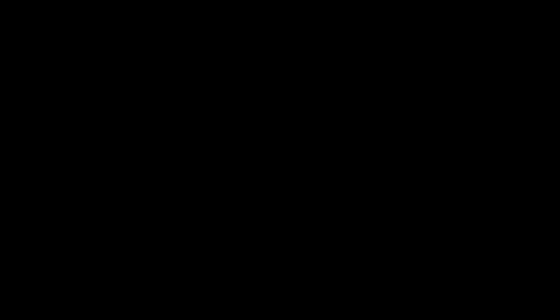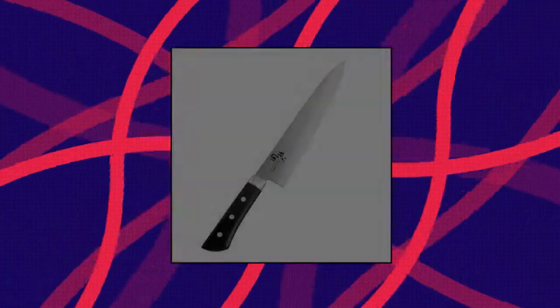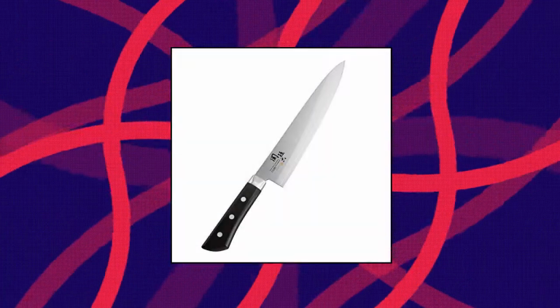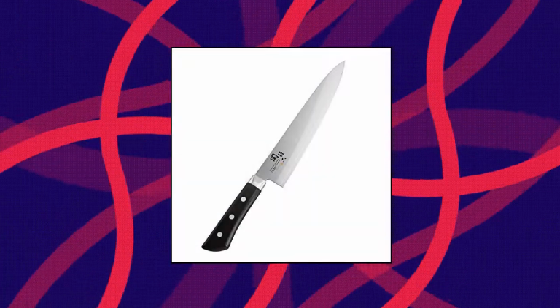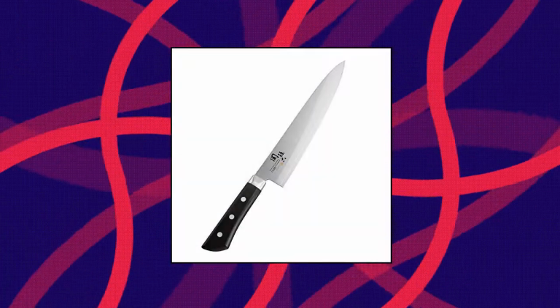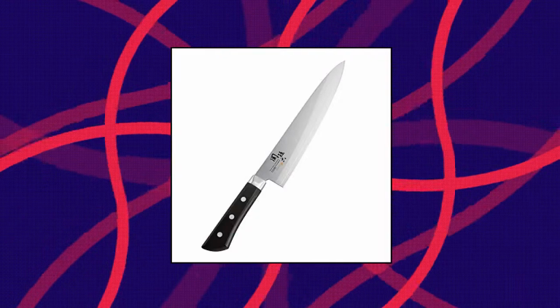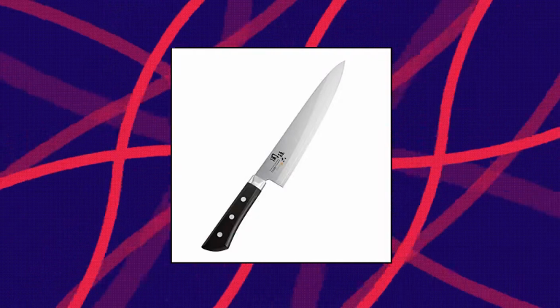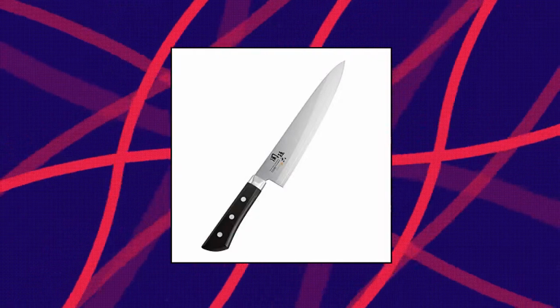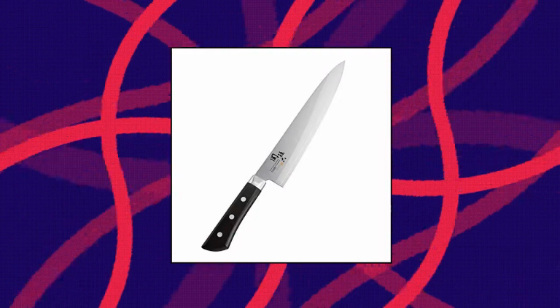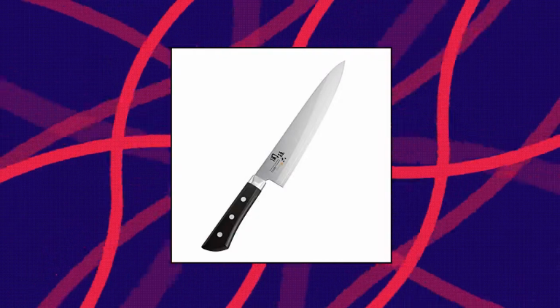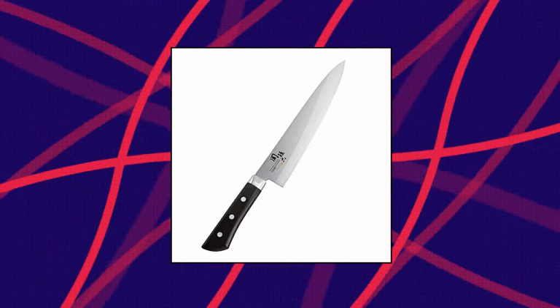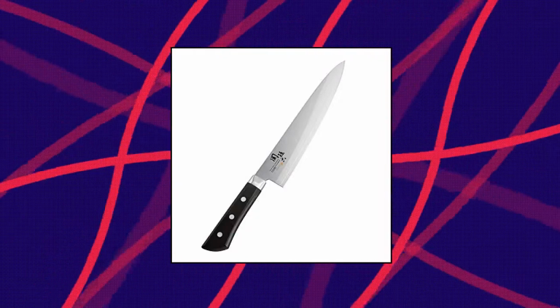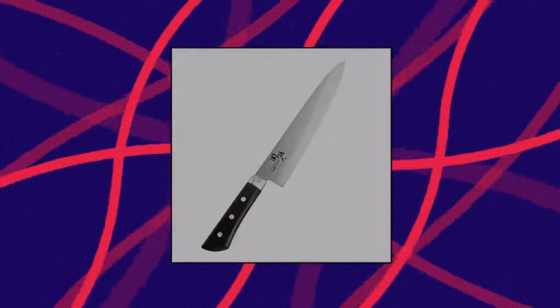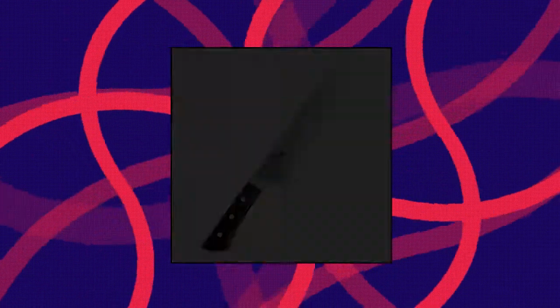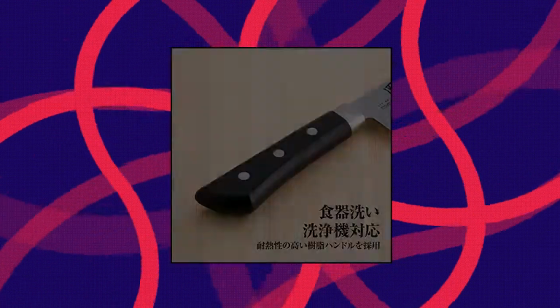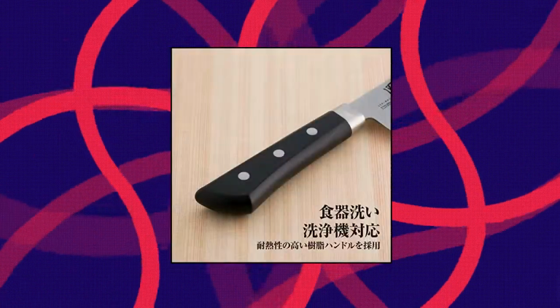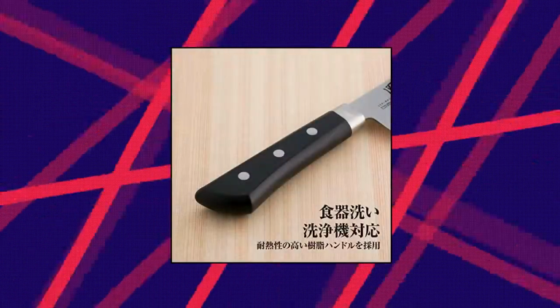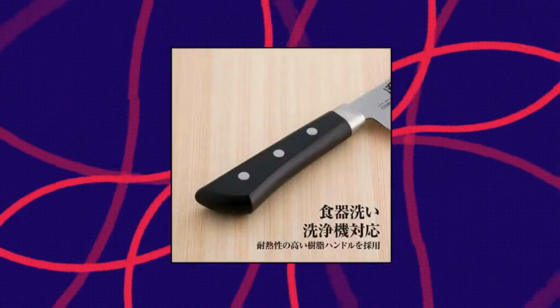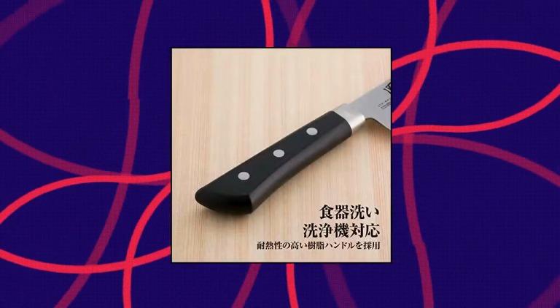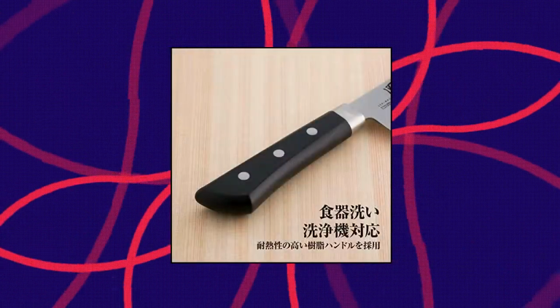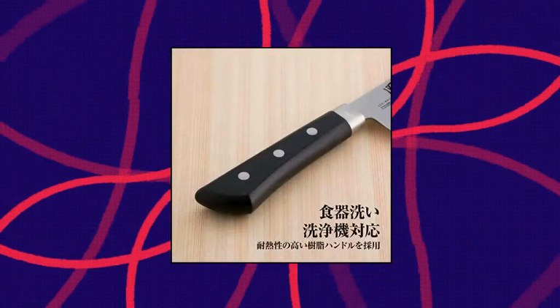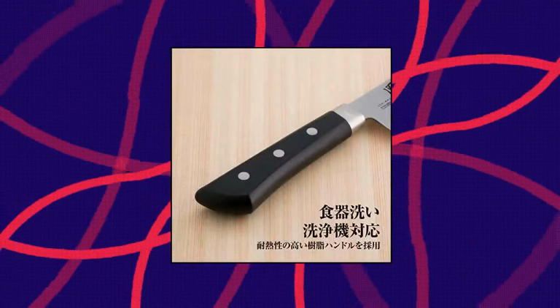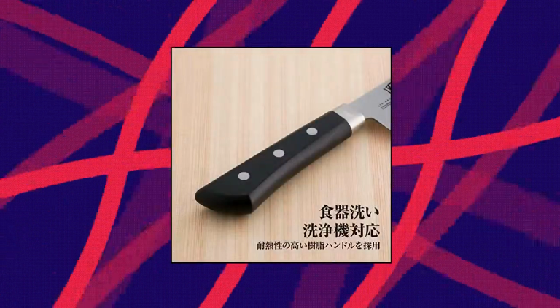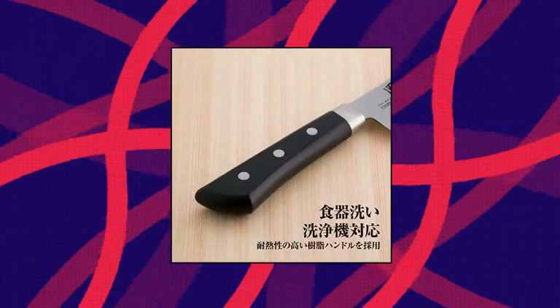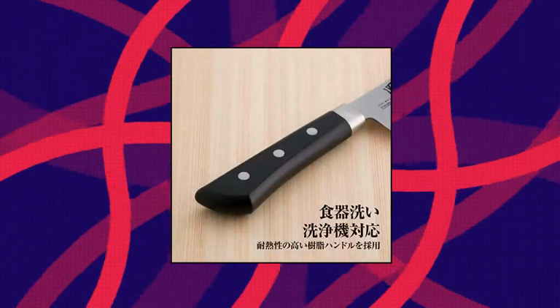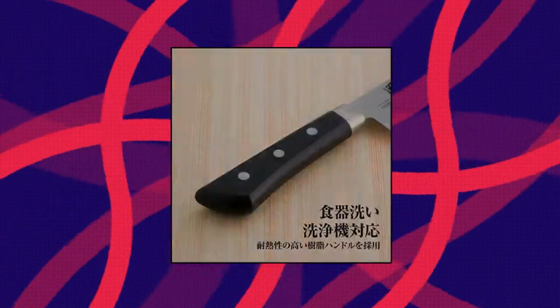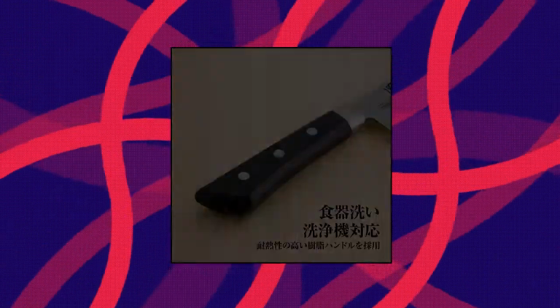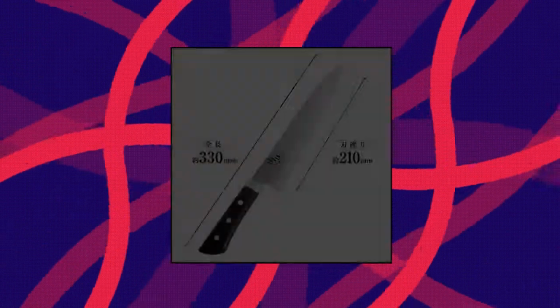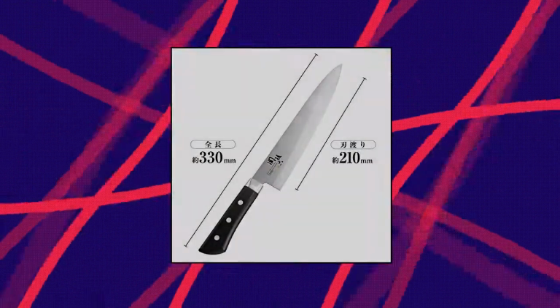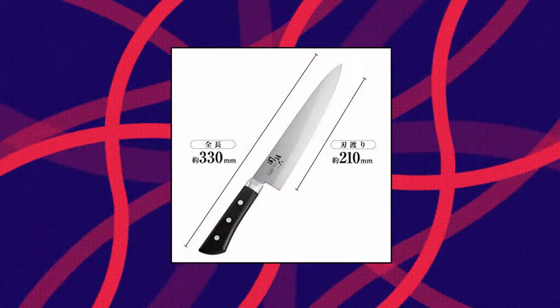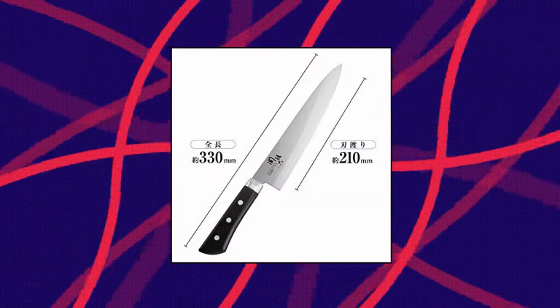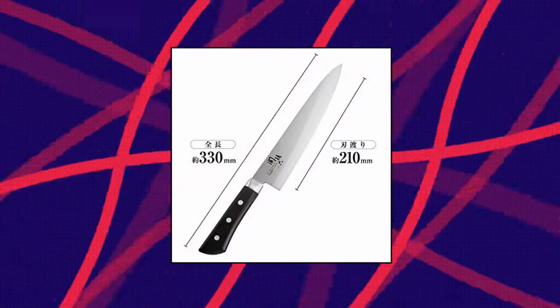Kai. Kai Seiki Maguroku Akane Gyudo 210mm, Japan Import.